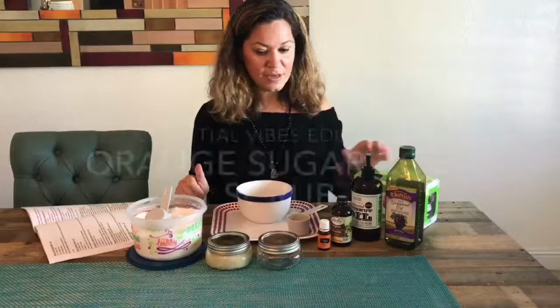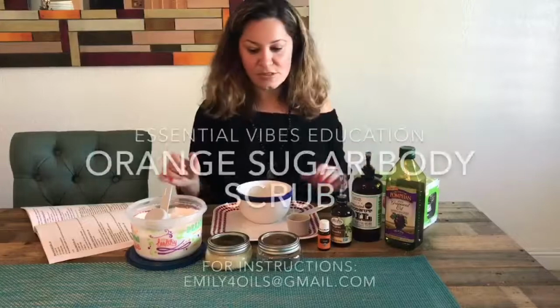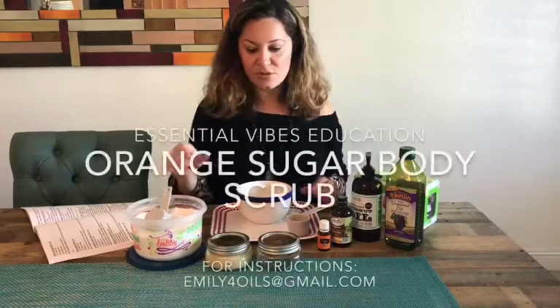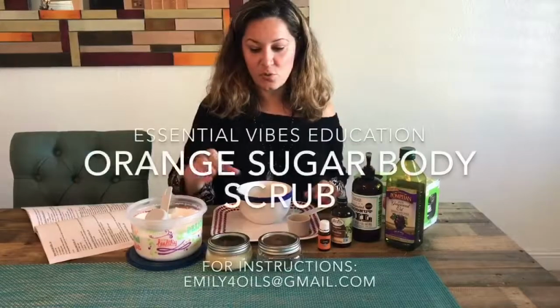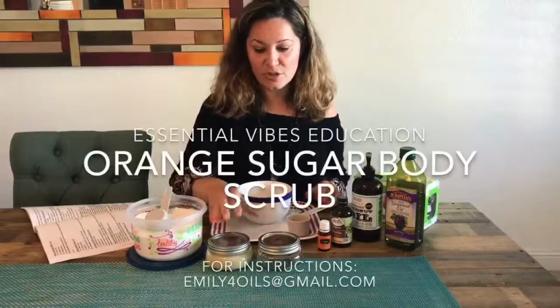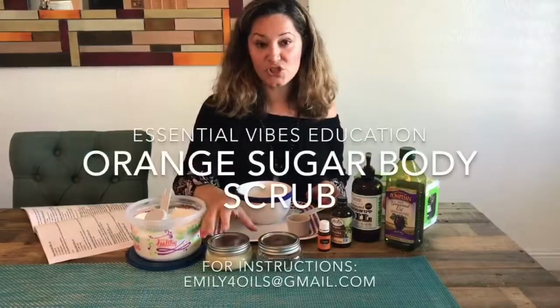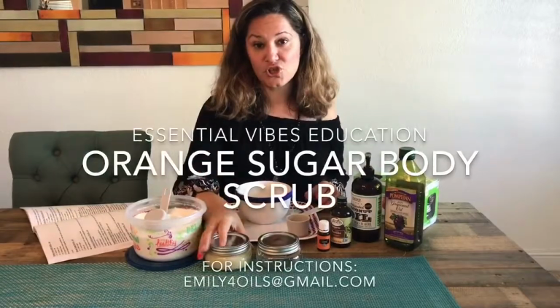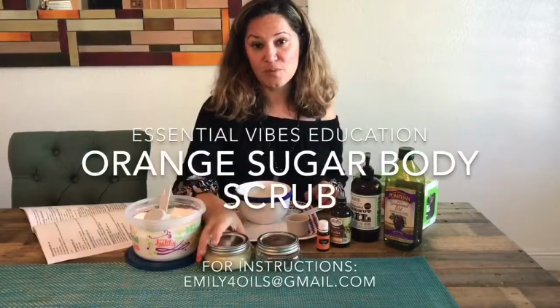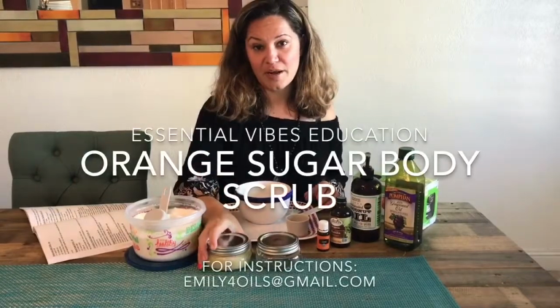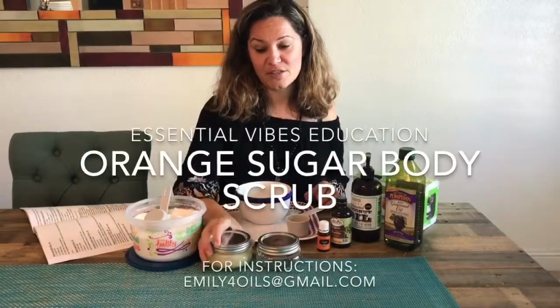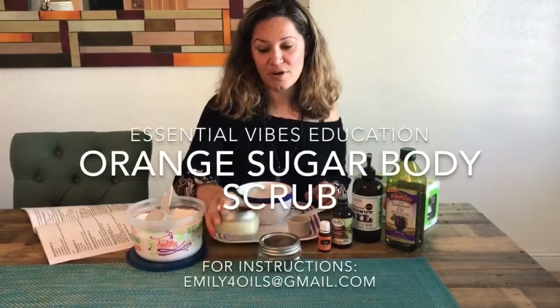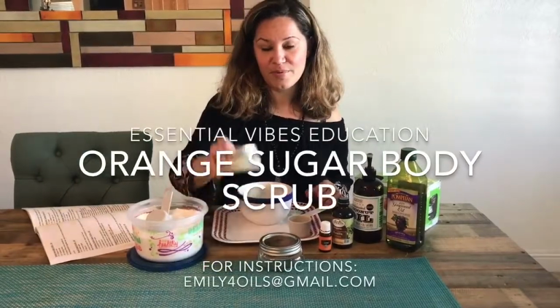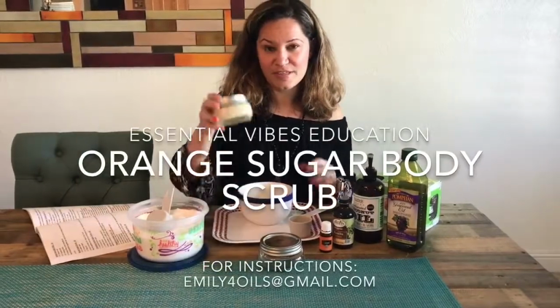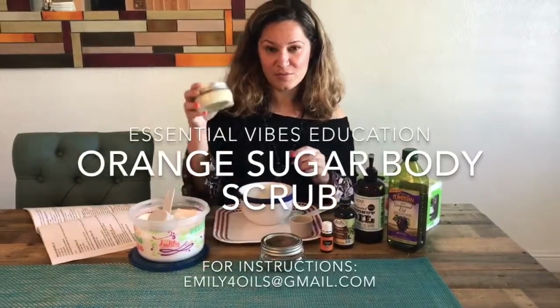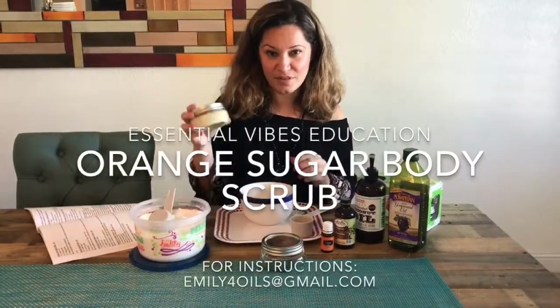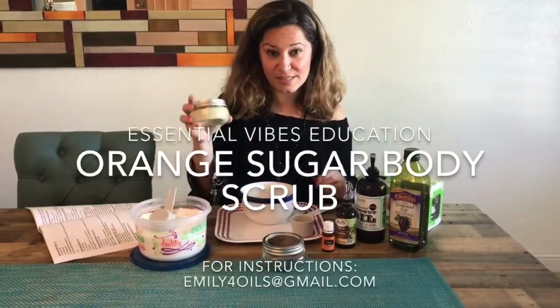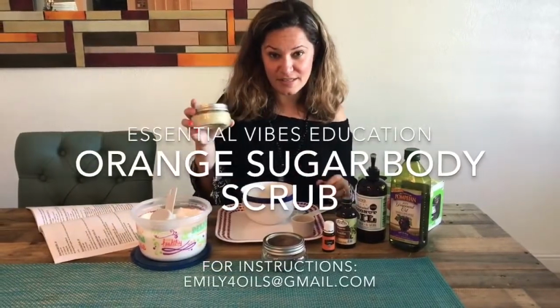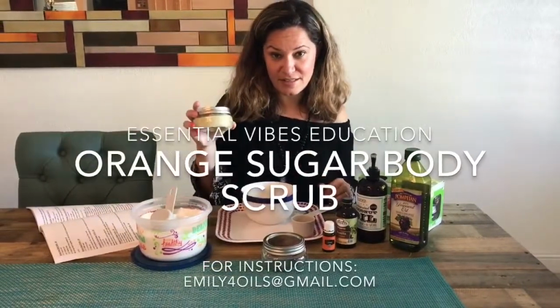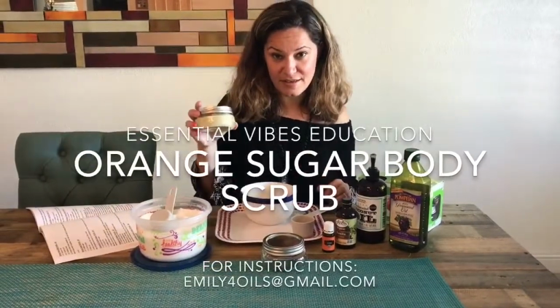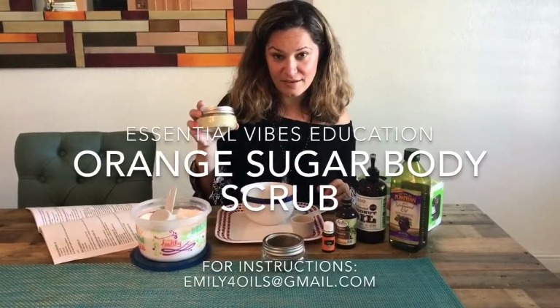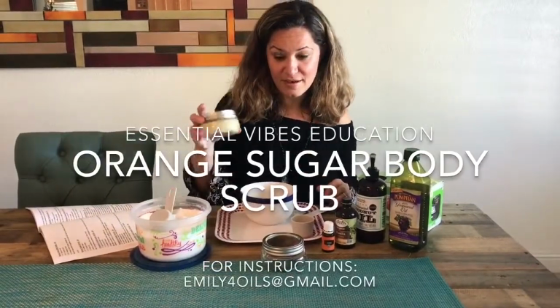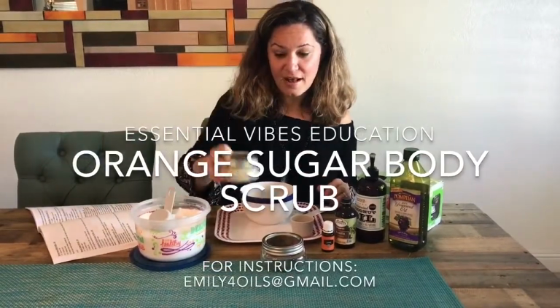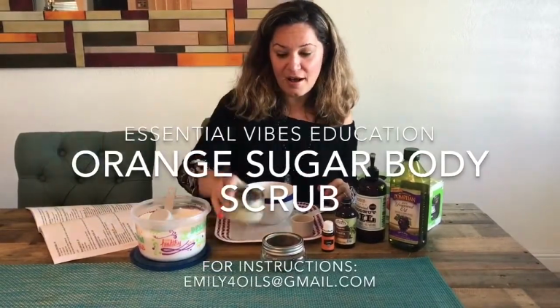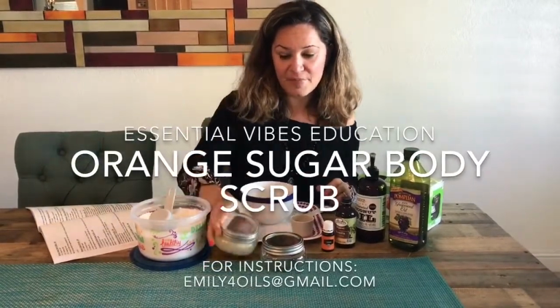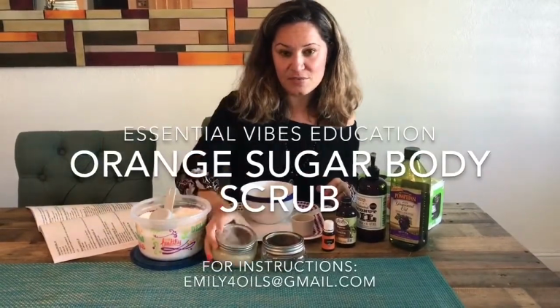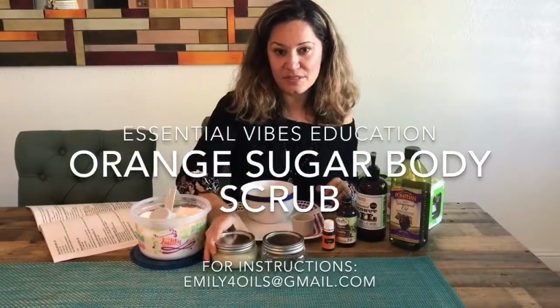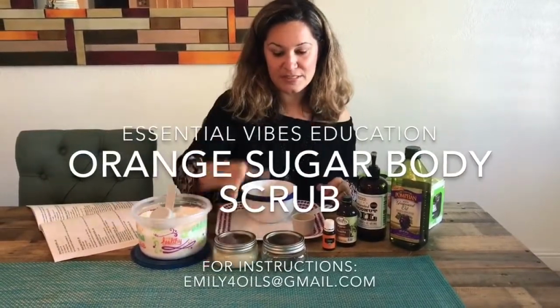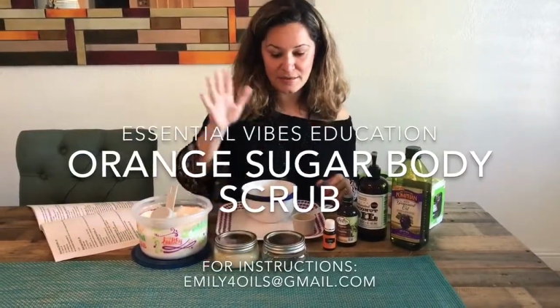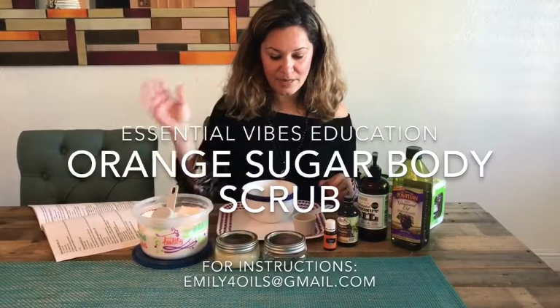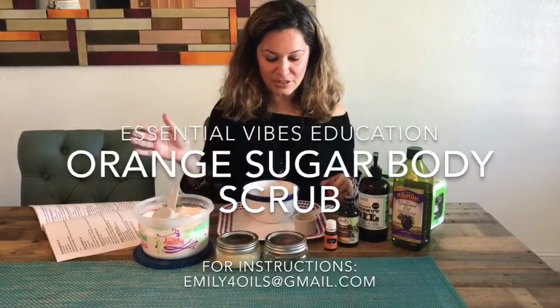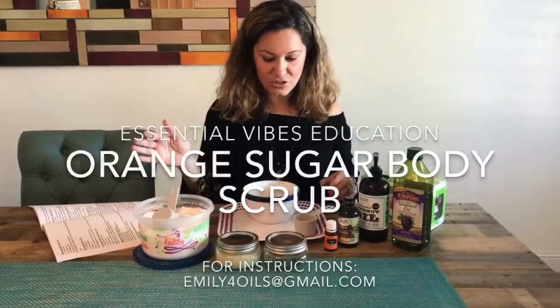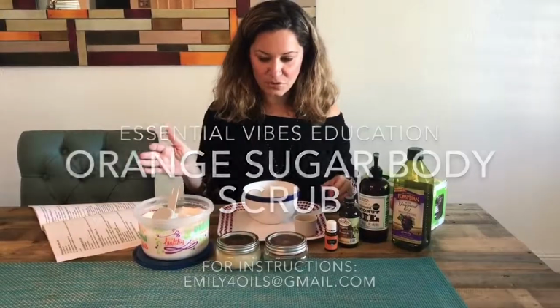So it's an orange sugar body scrub. This is what it looks like at the end. This is only going to take a minute to do.